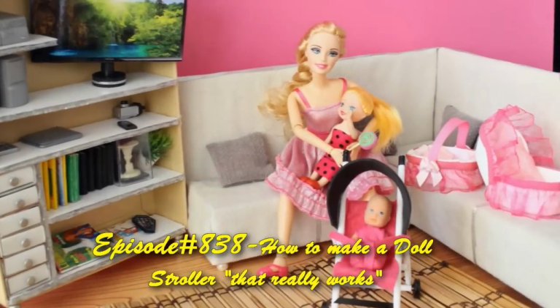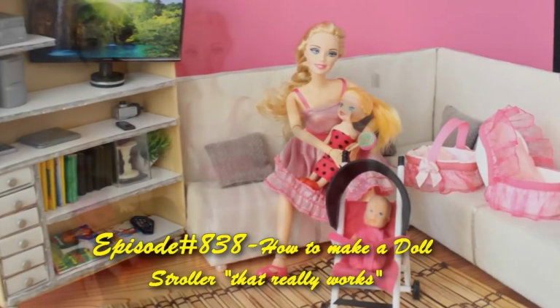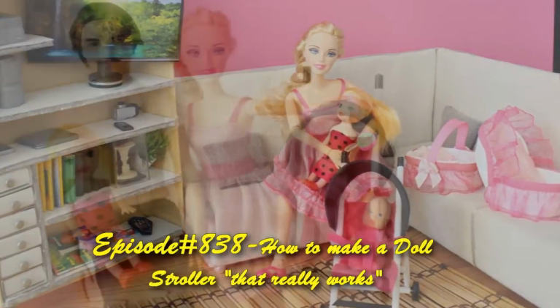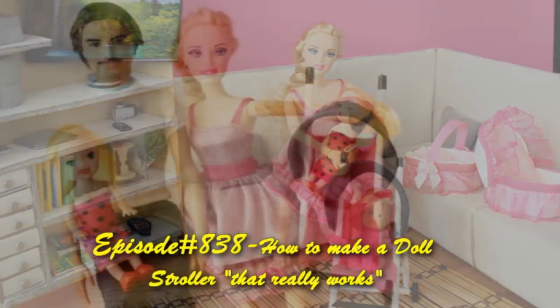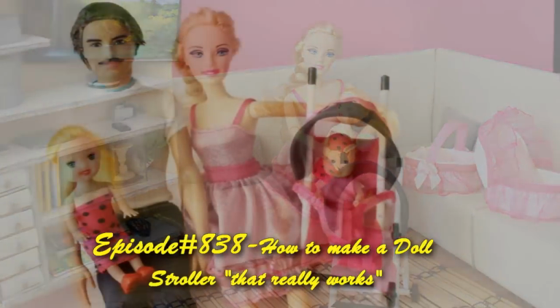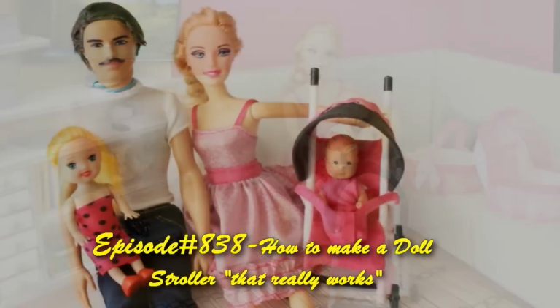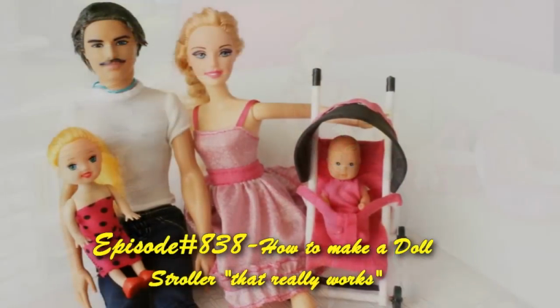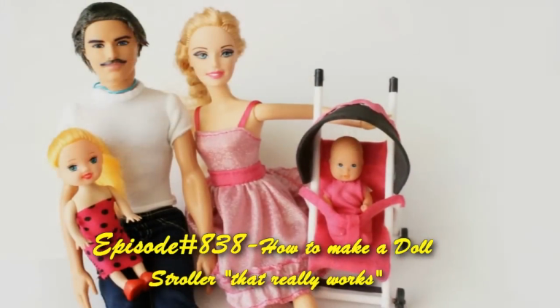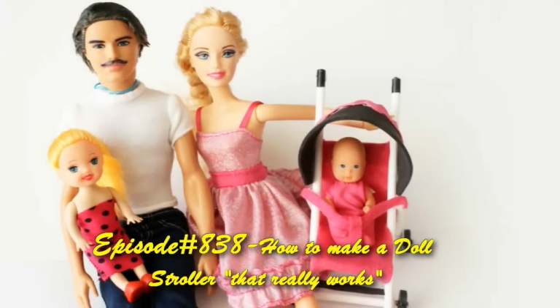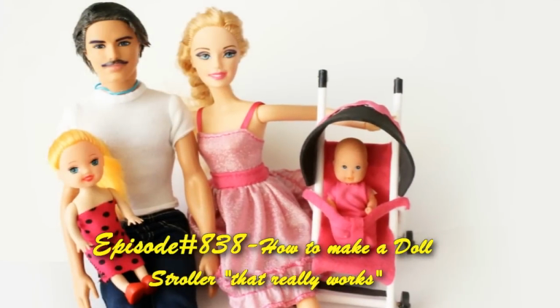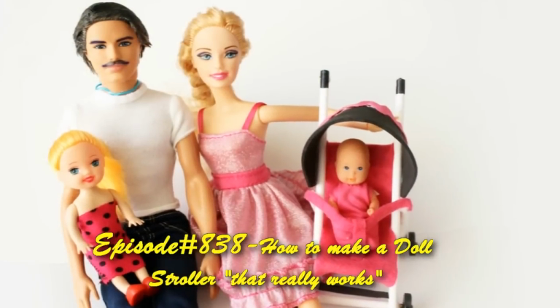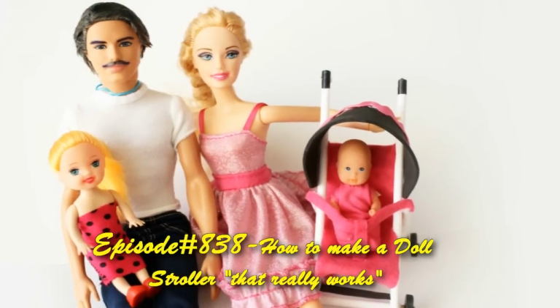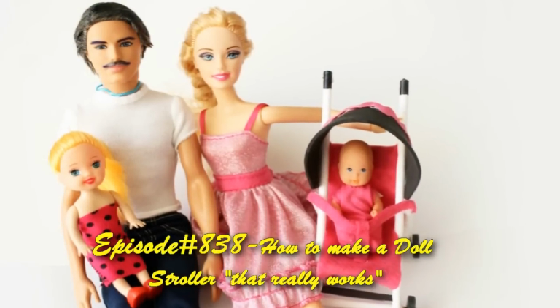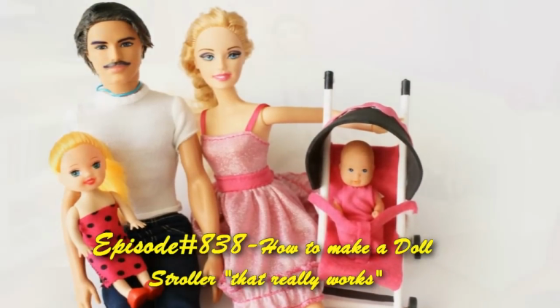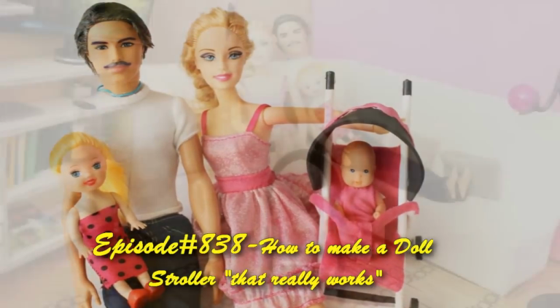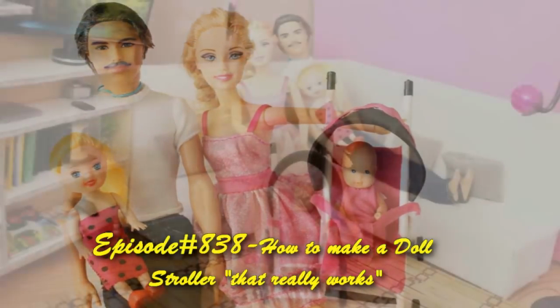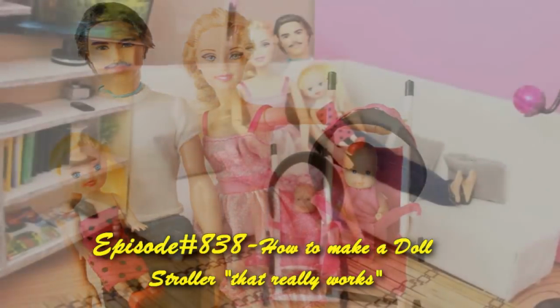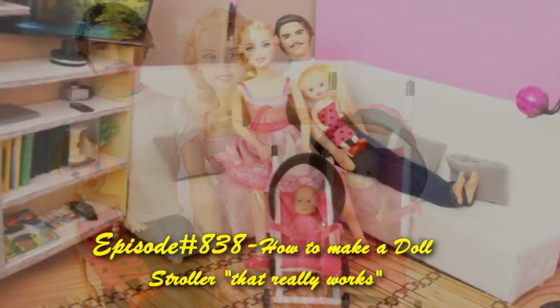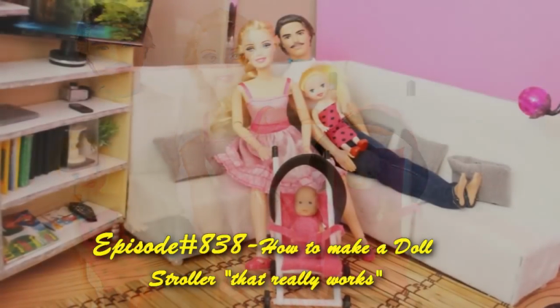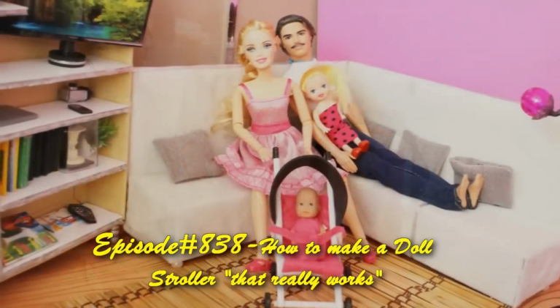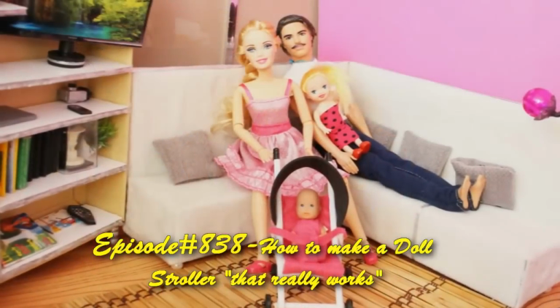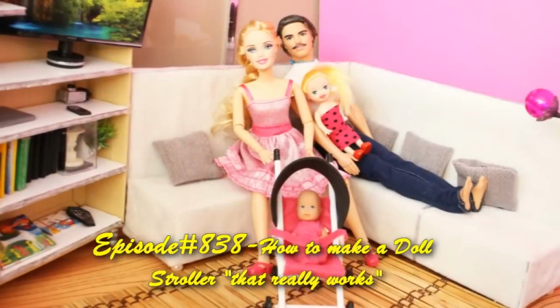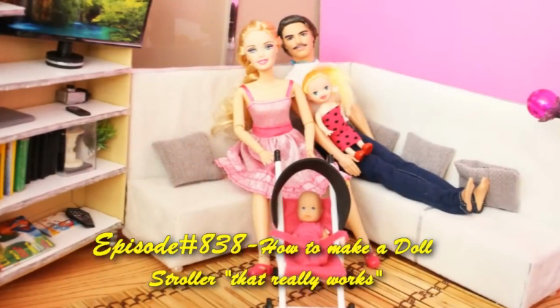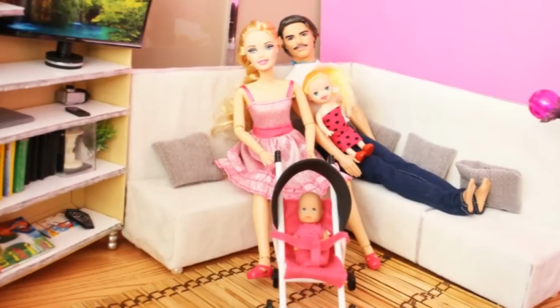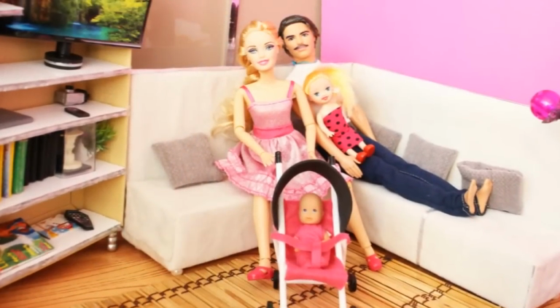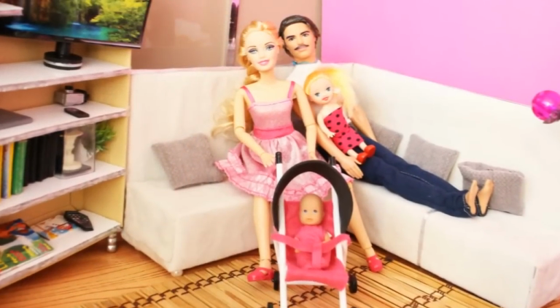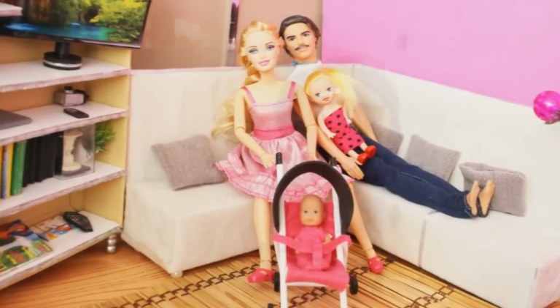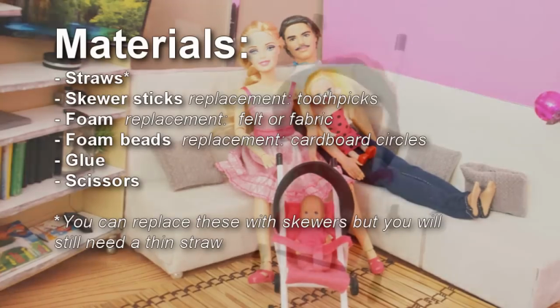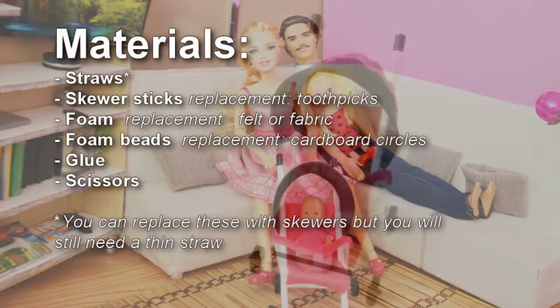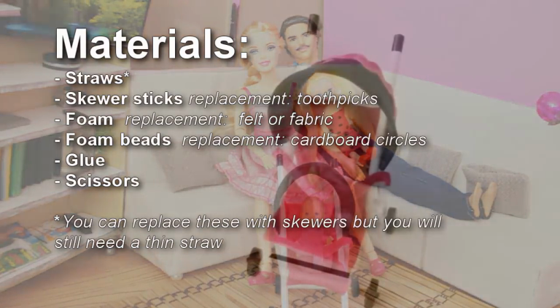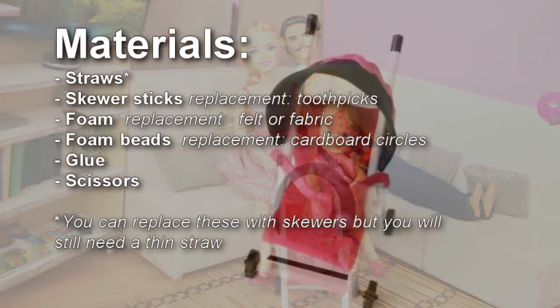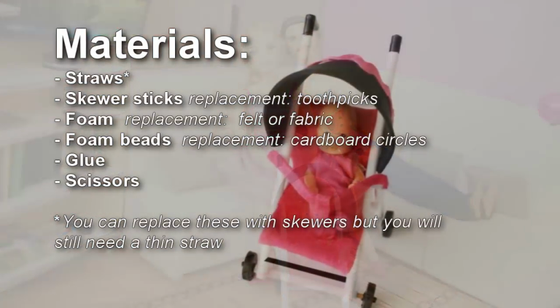Welcome to simplekidscrash.com episode 838, how to make a functional doll stroller.